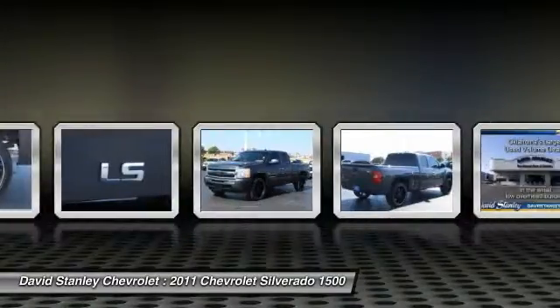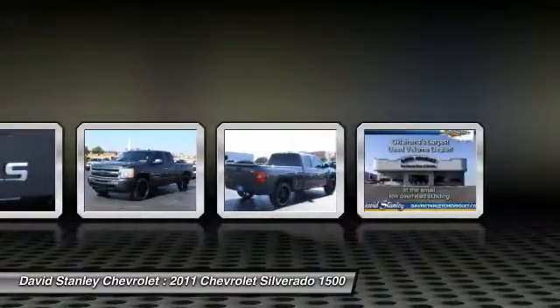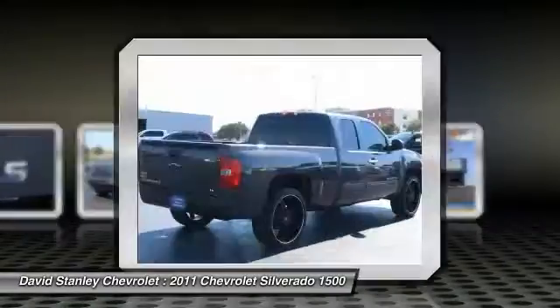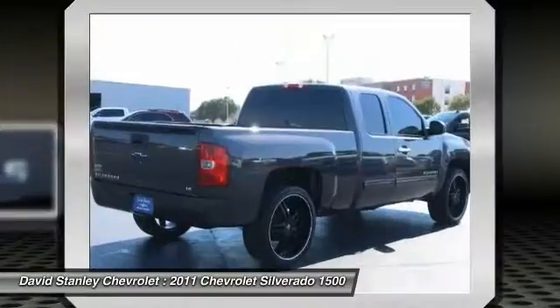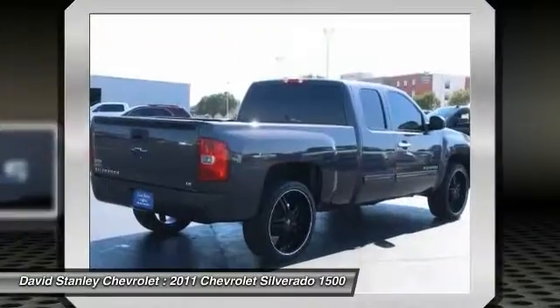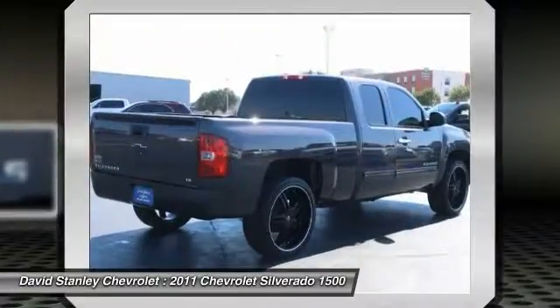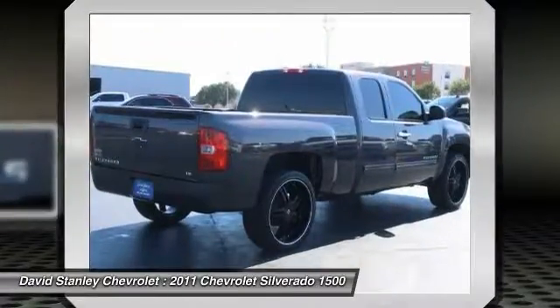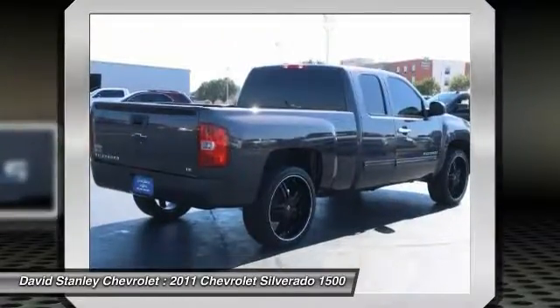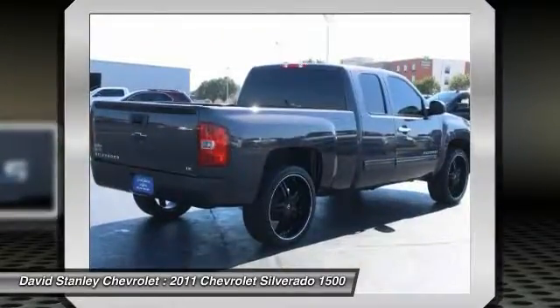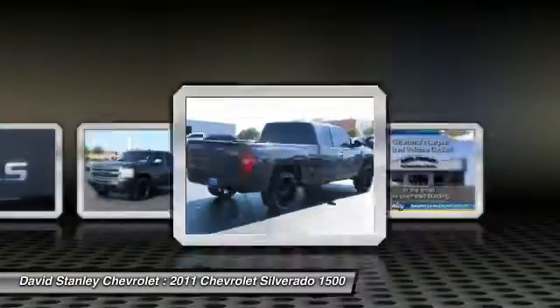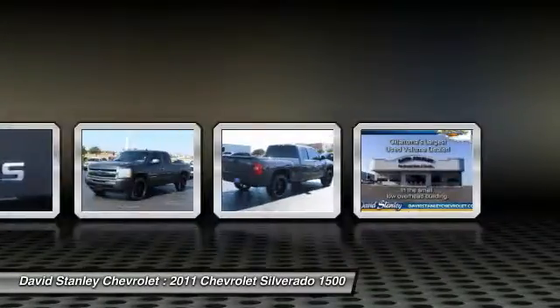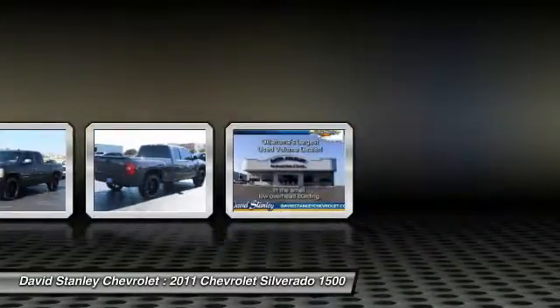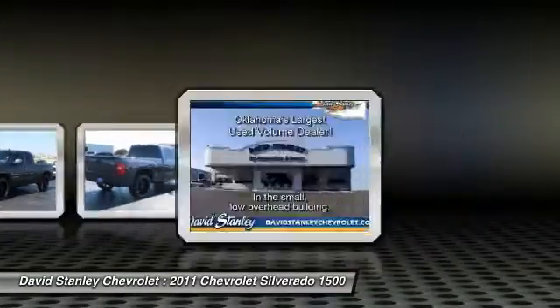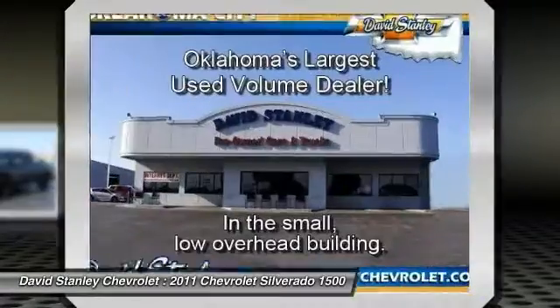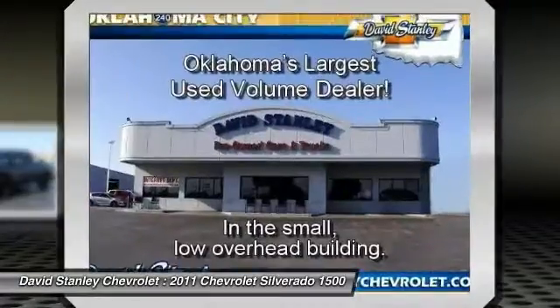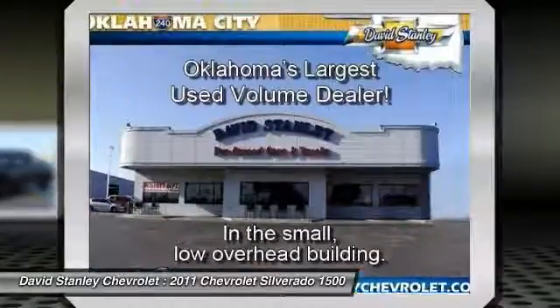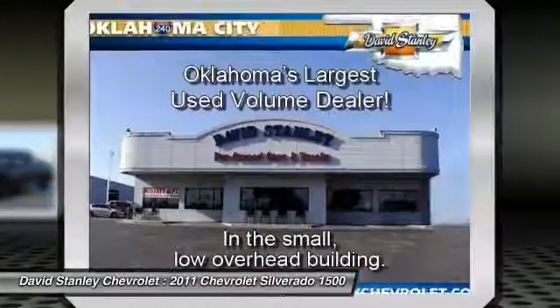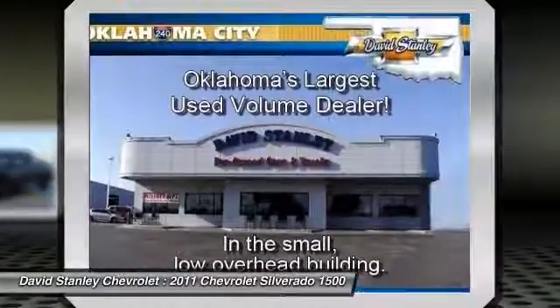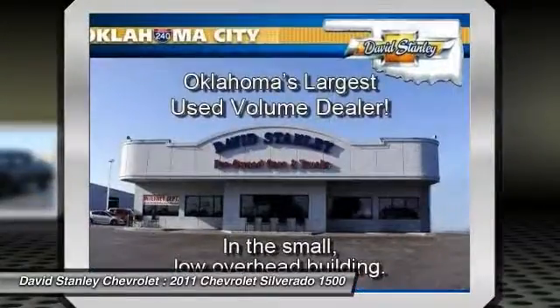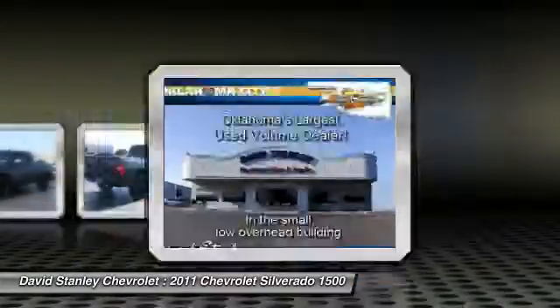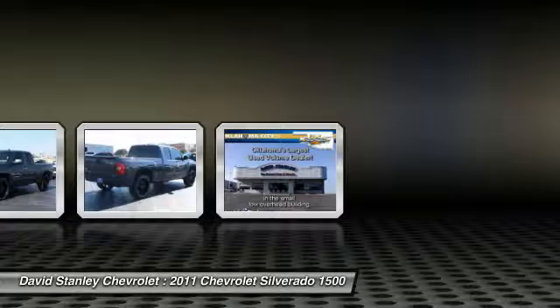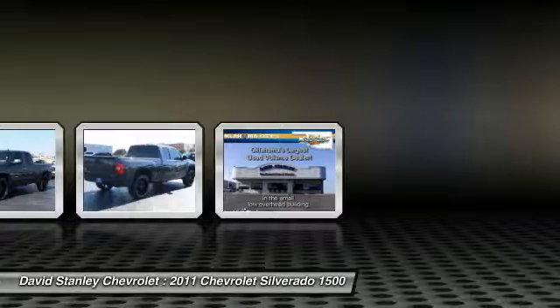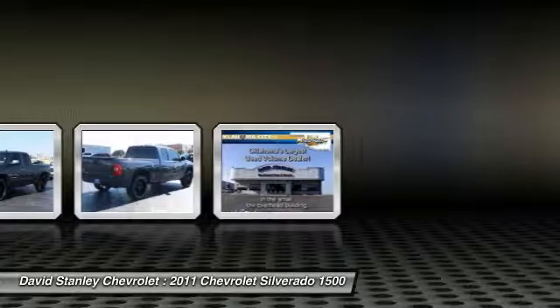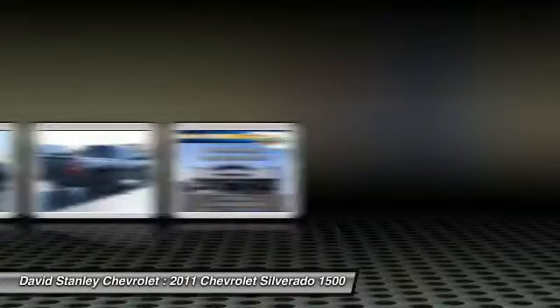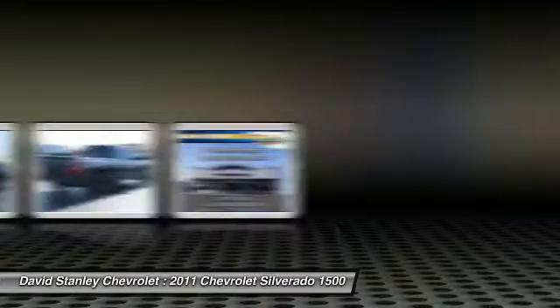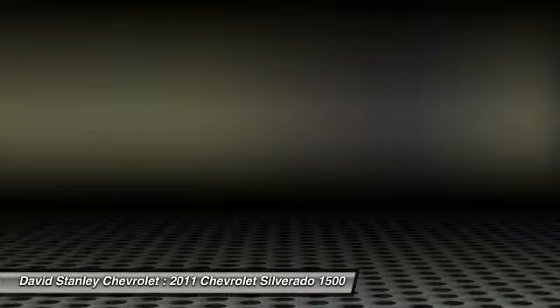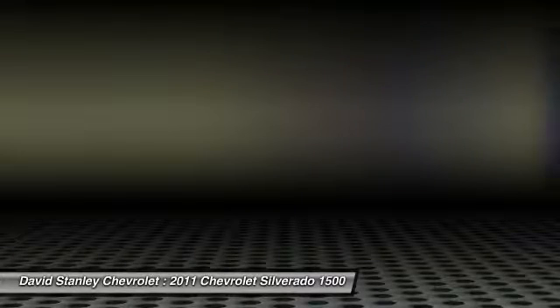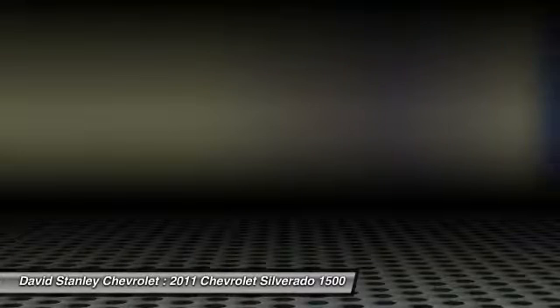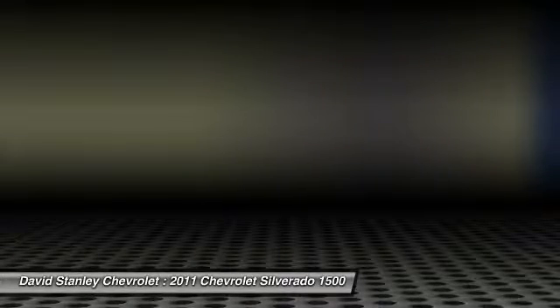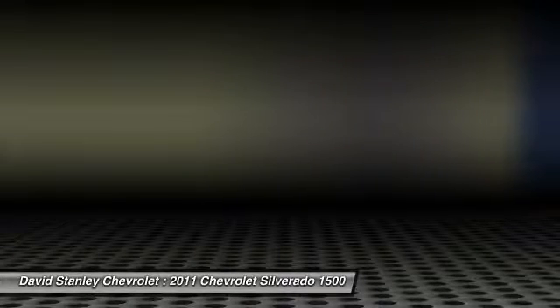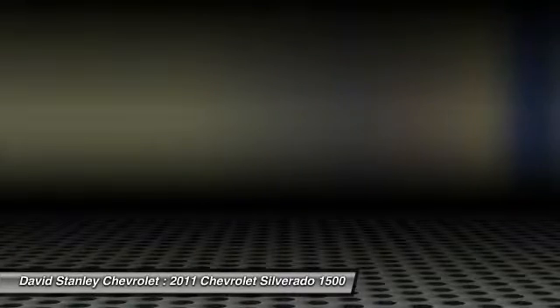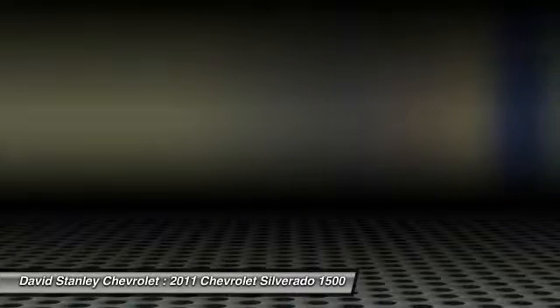Power windows. Searching for a dependable vehicle that looks great too? You've found it, so stop in today.